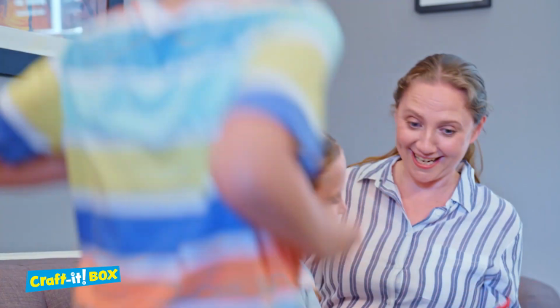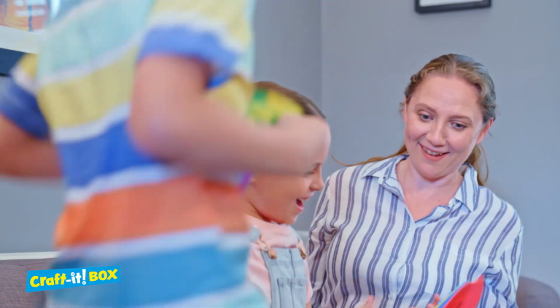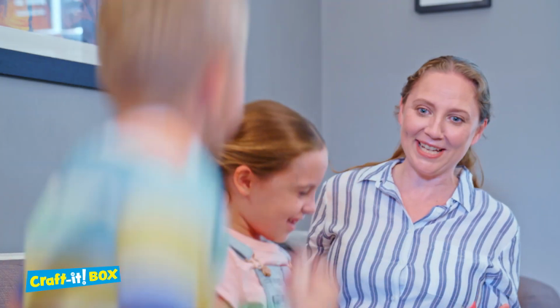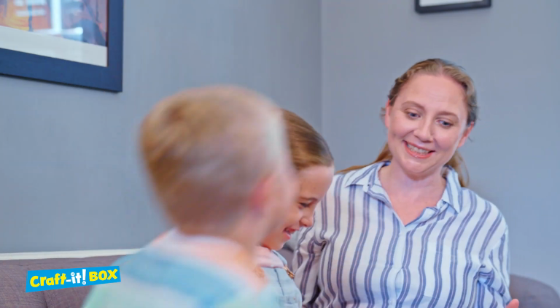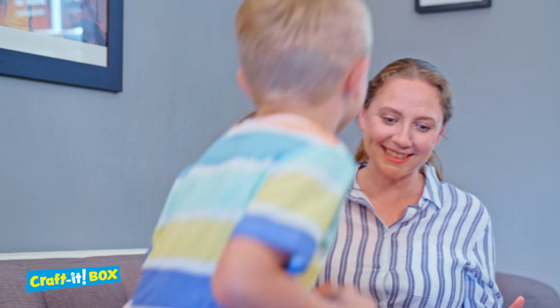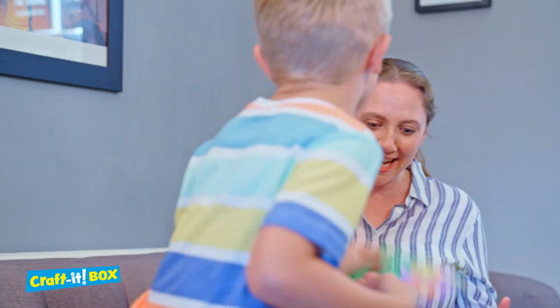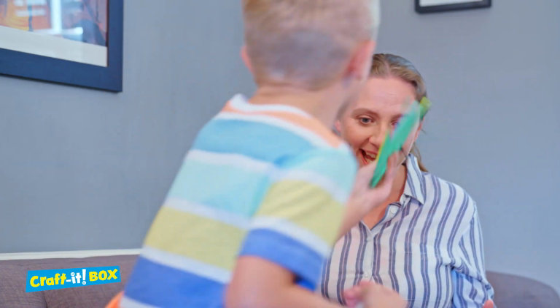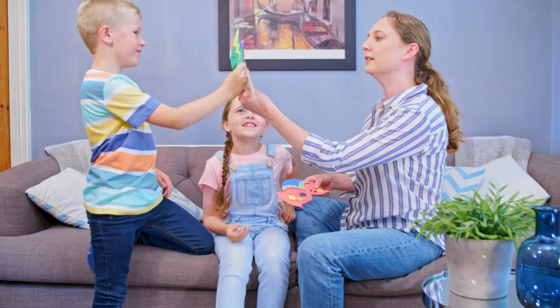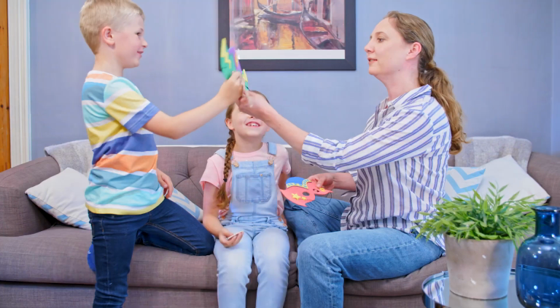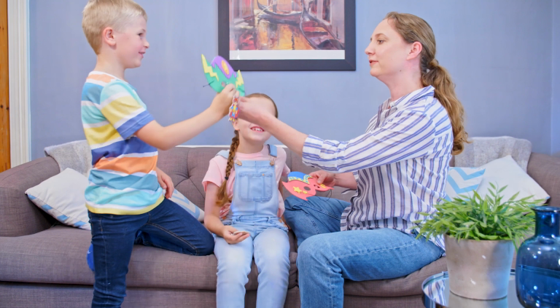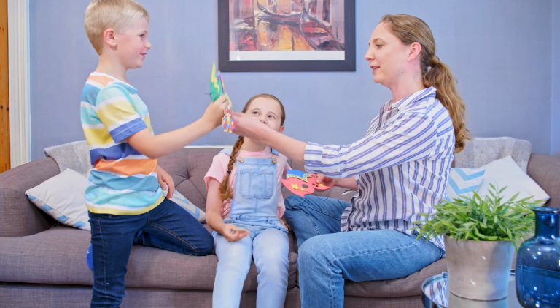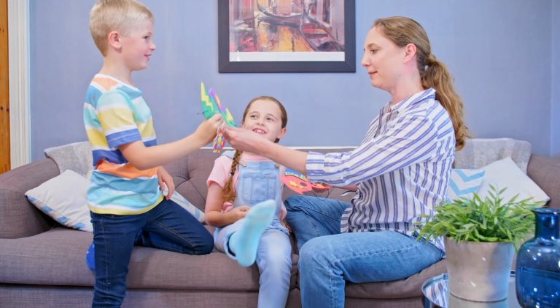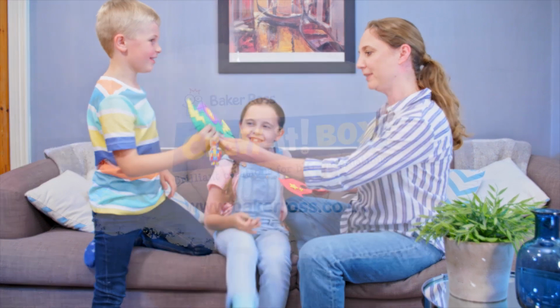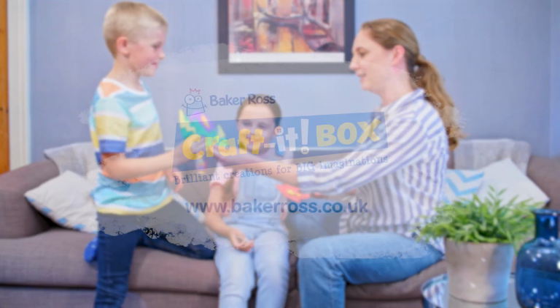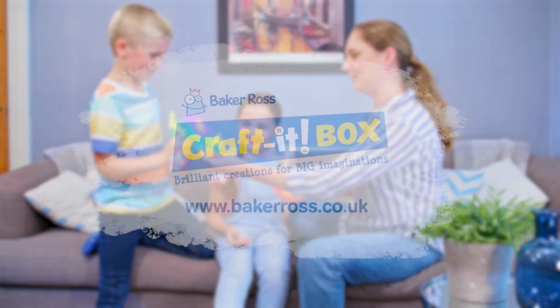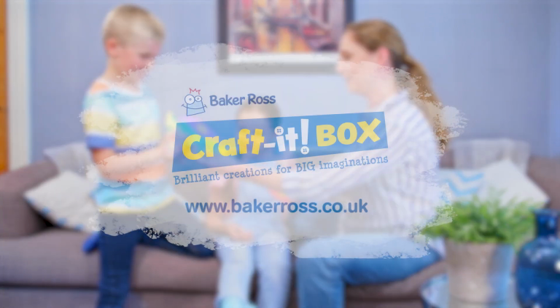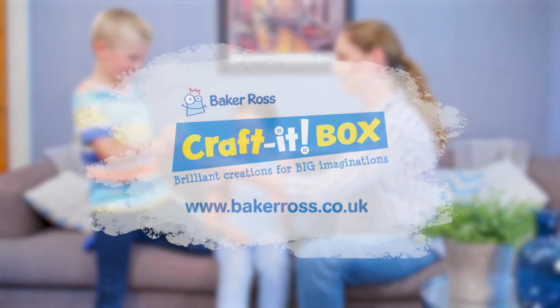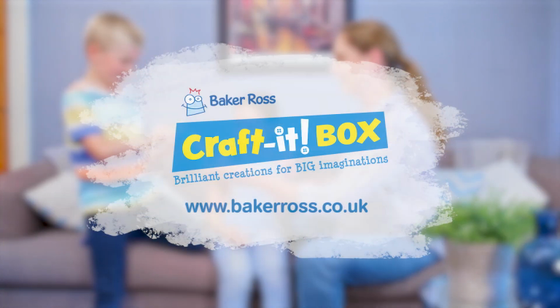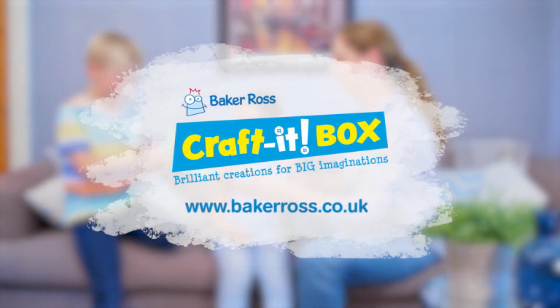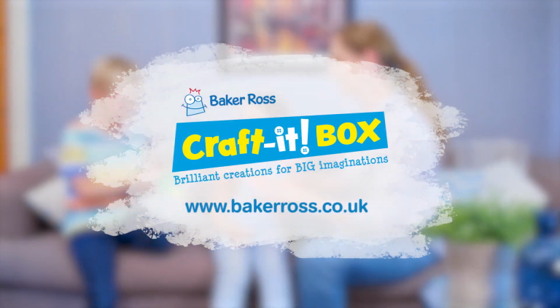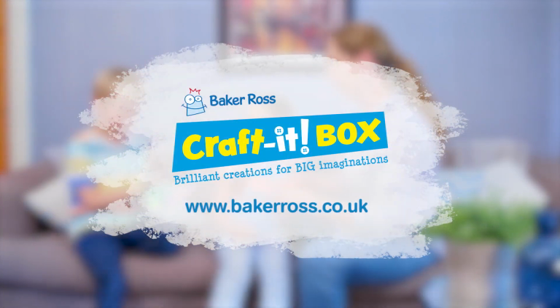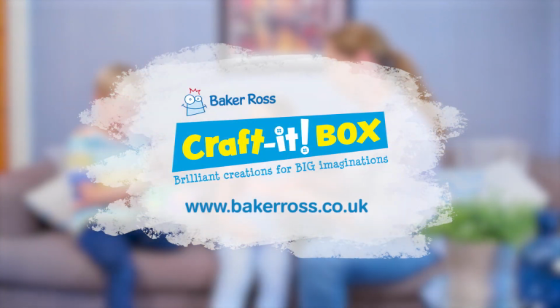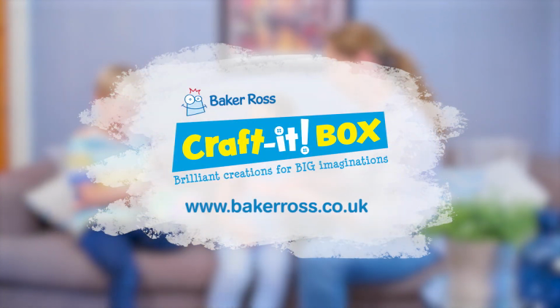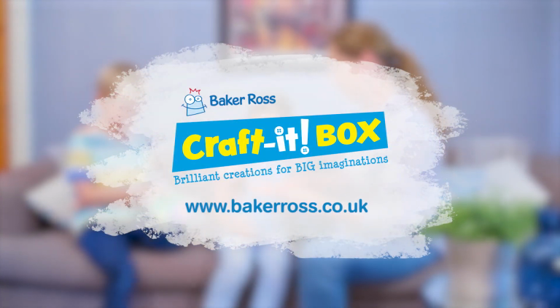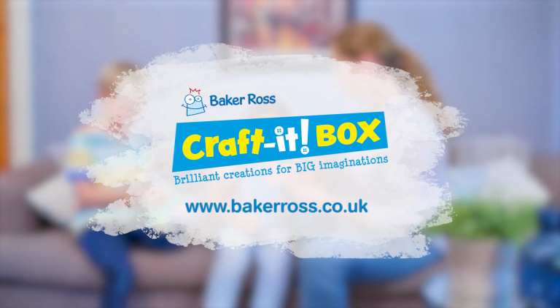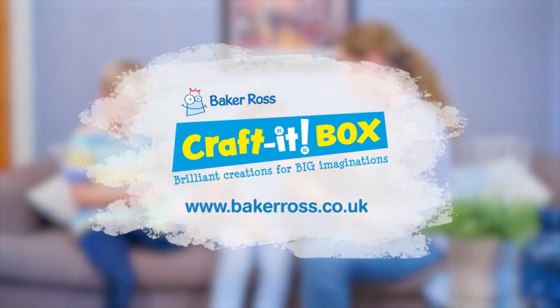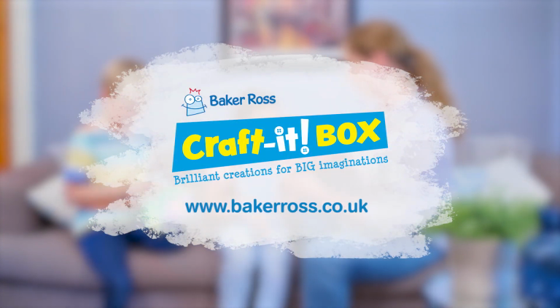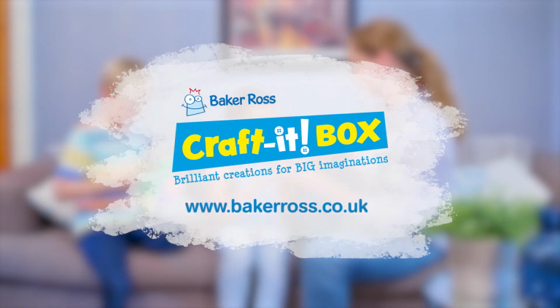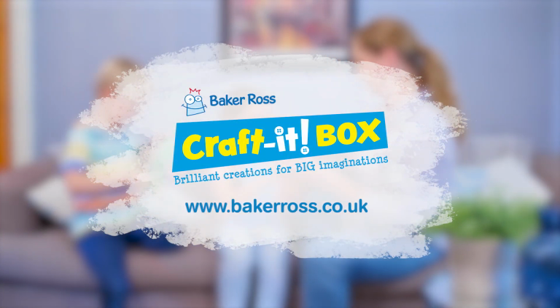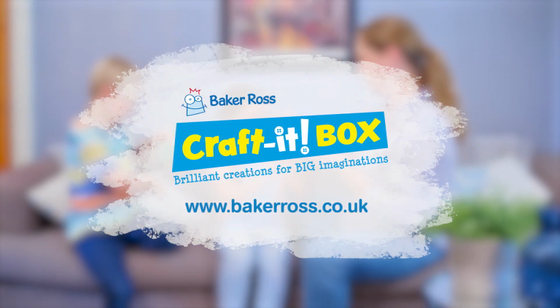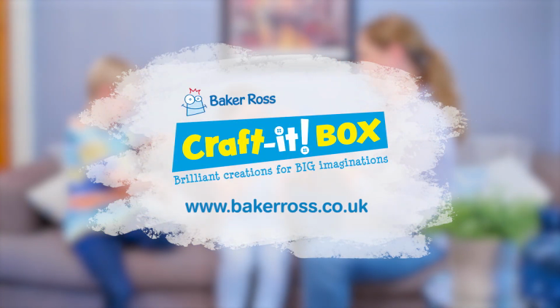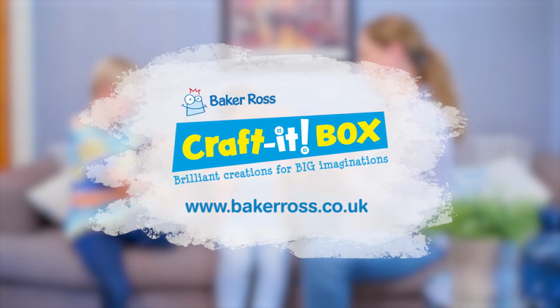Sign up today and get your first box for just £4.95. Craft It Box, let the fun begin.